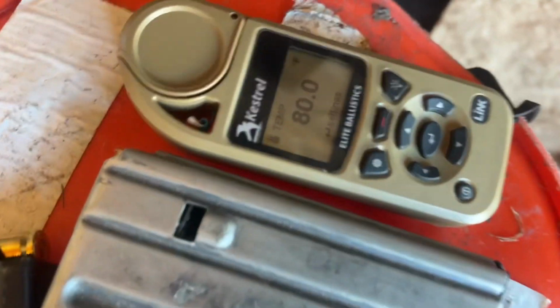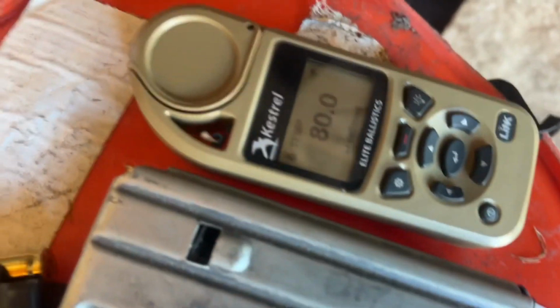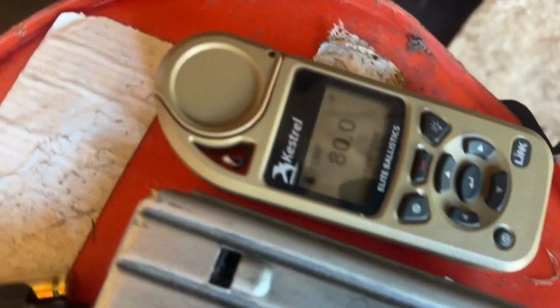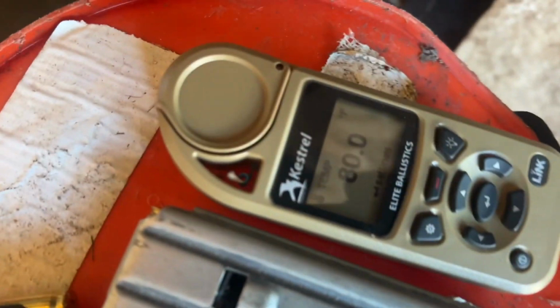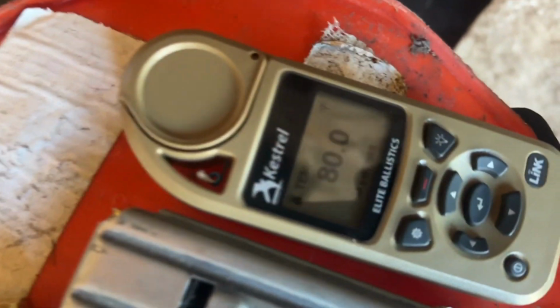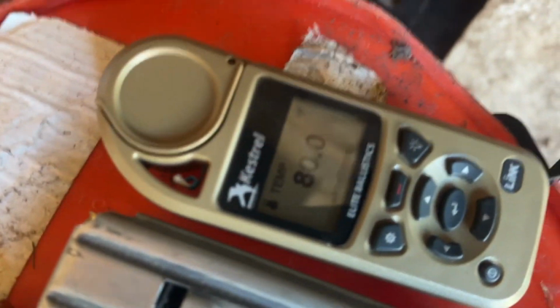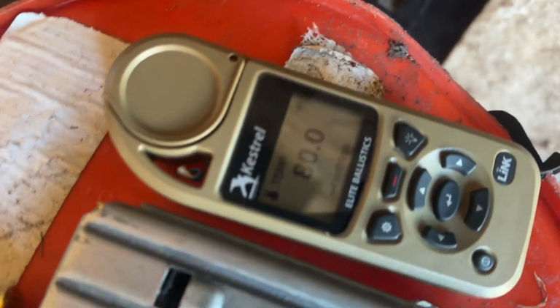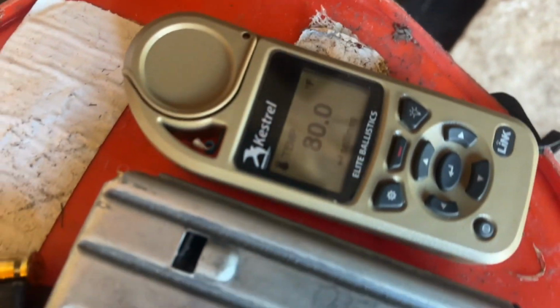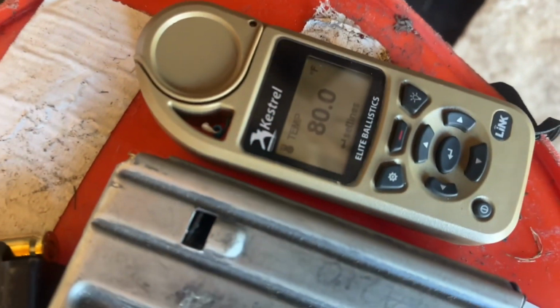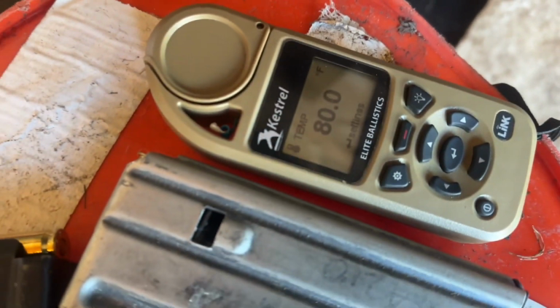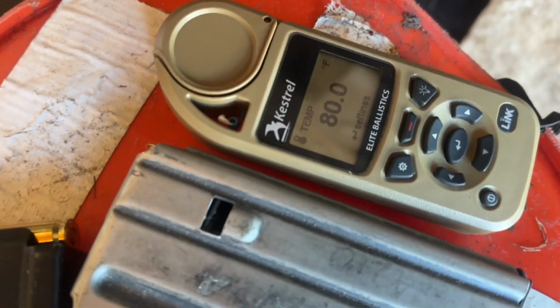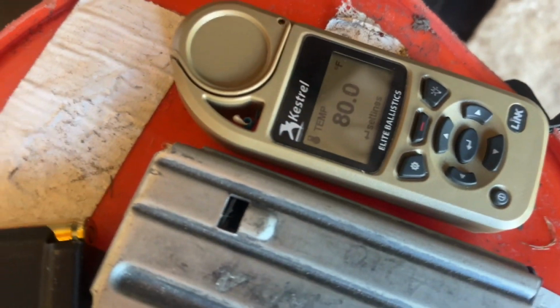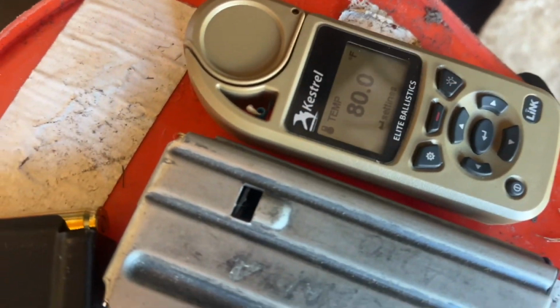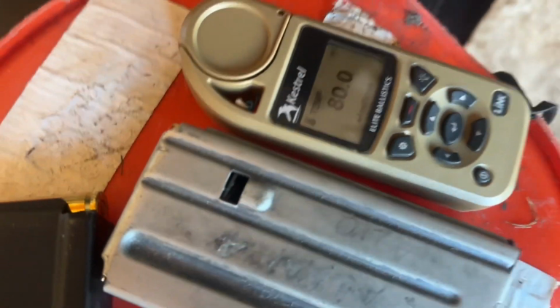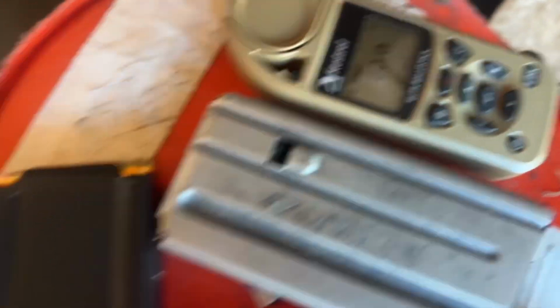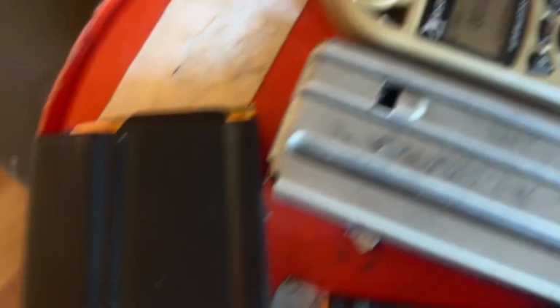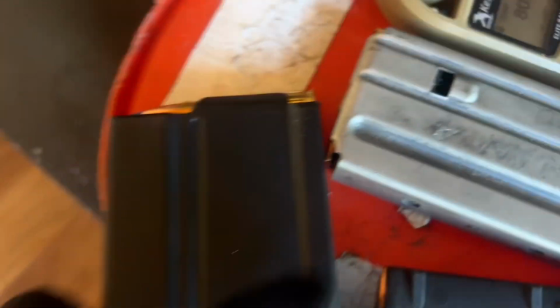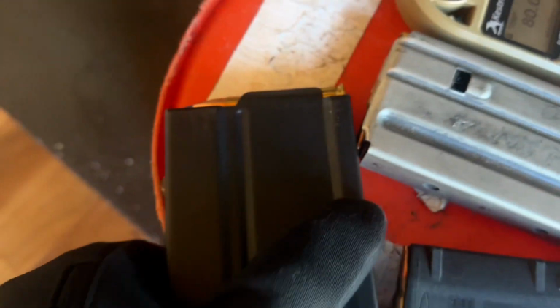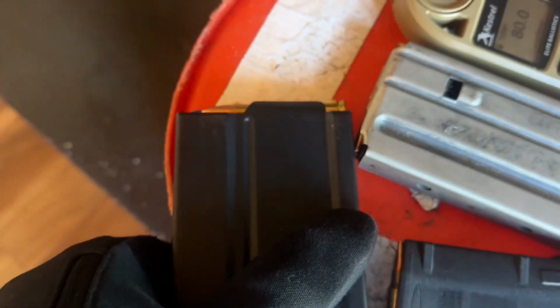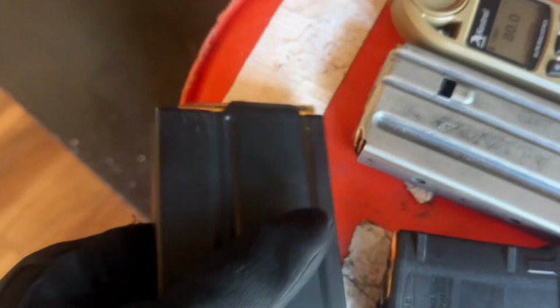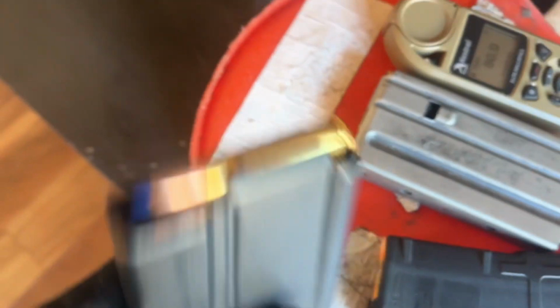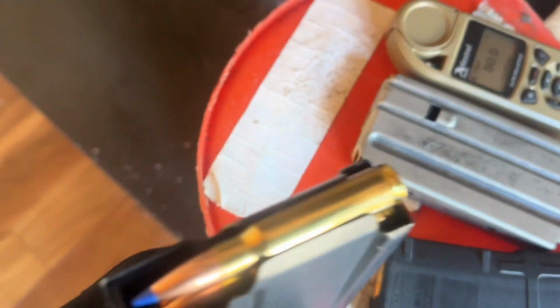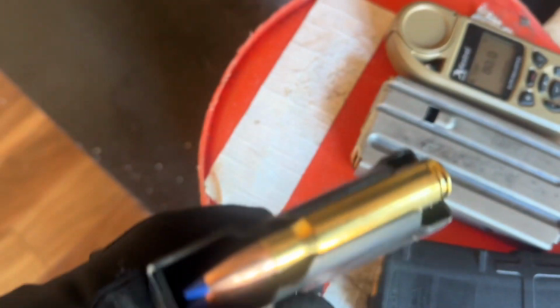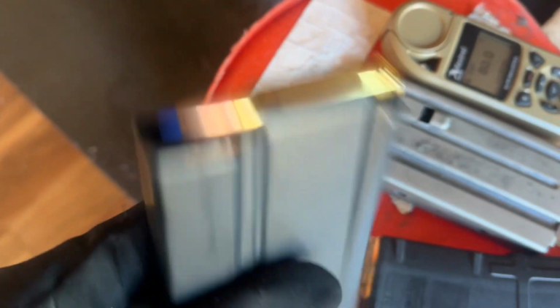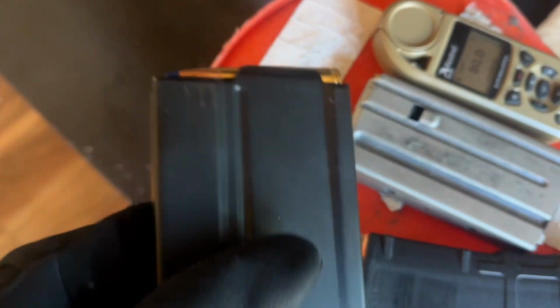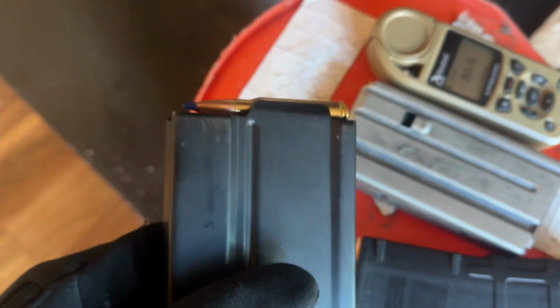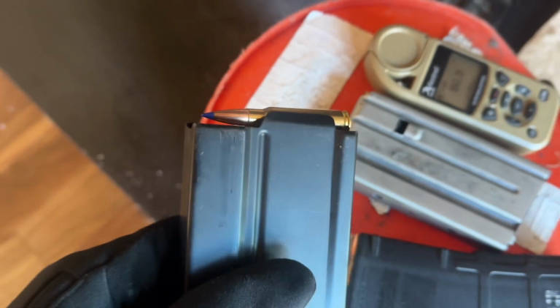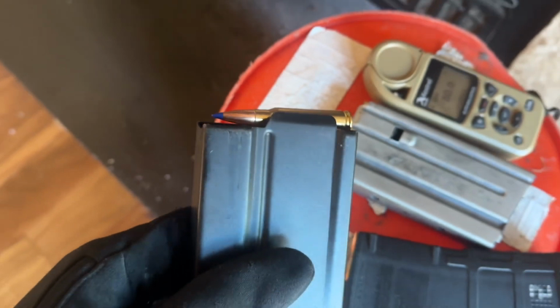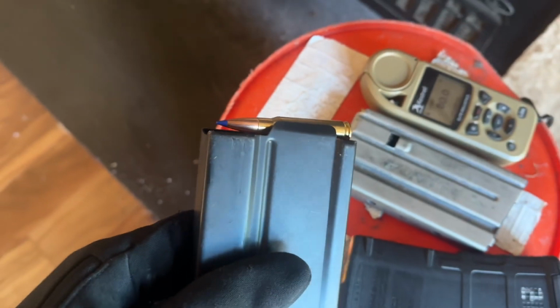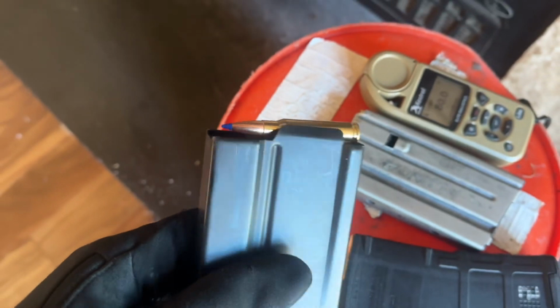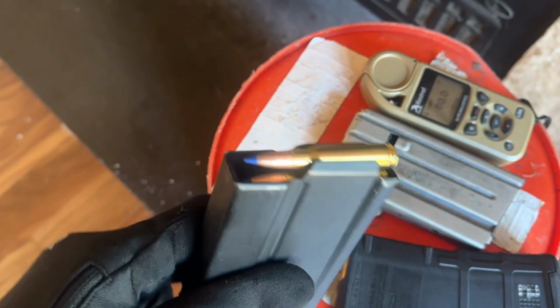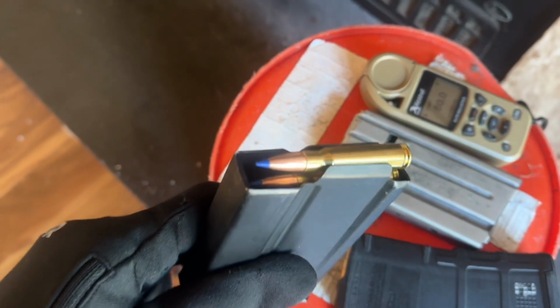Temperature — 80 degrees. Nice and warm here. So we're going to grab this ammo and go shoot it.